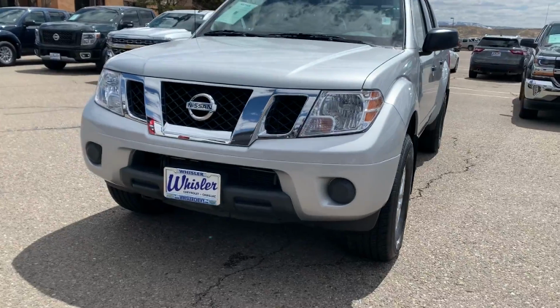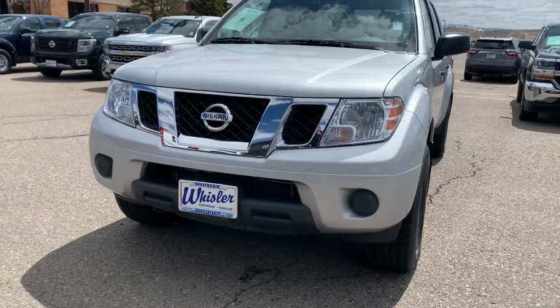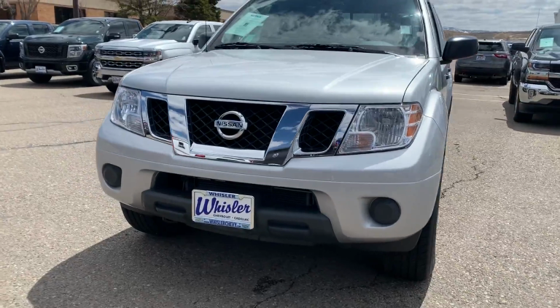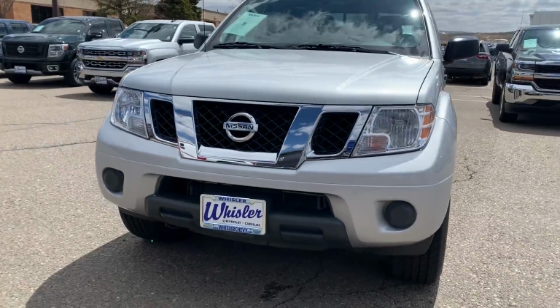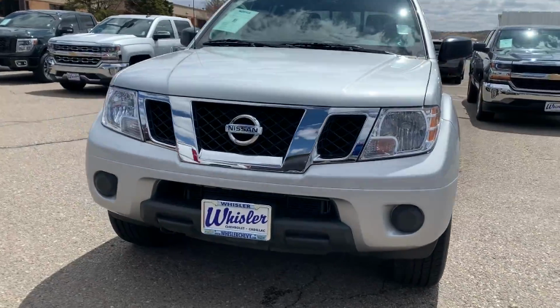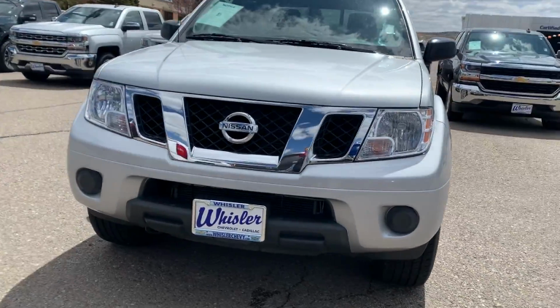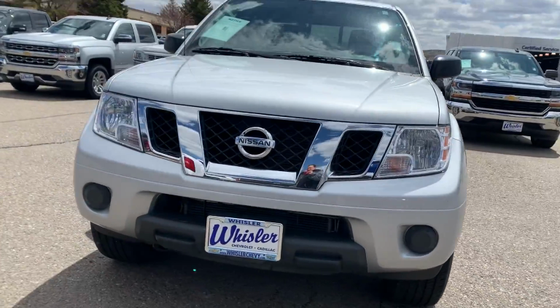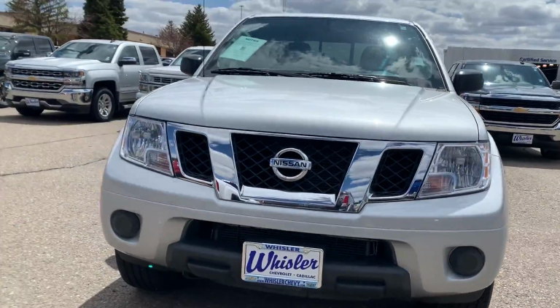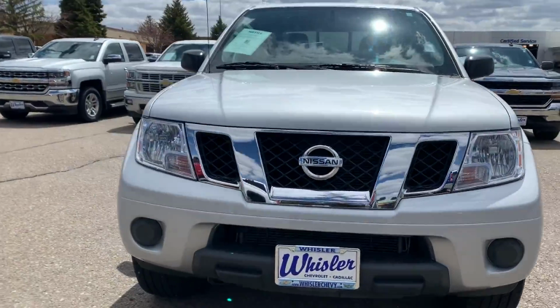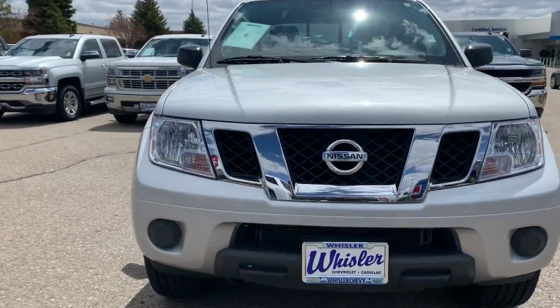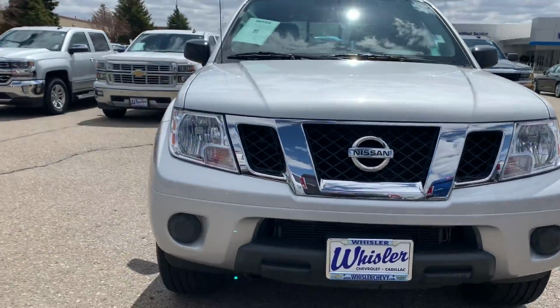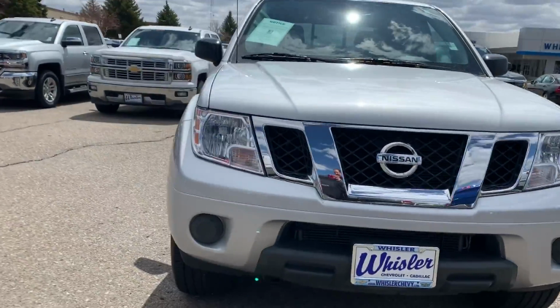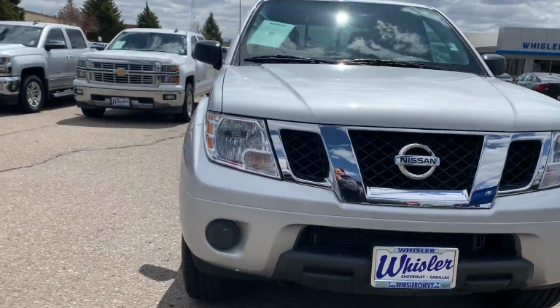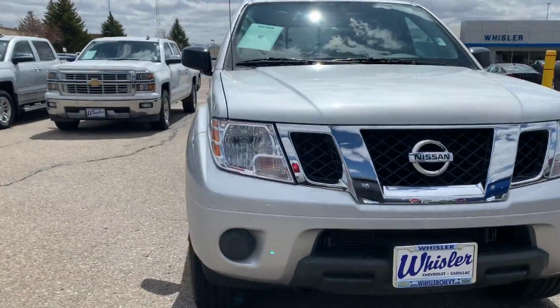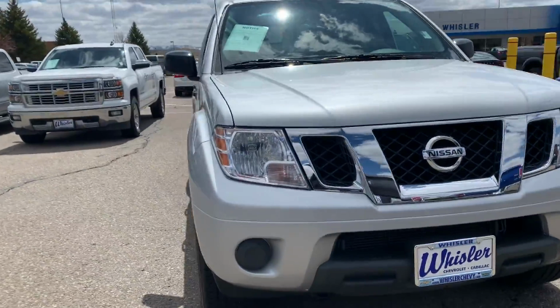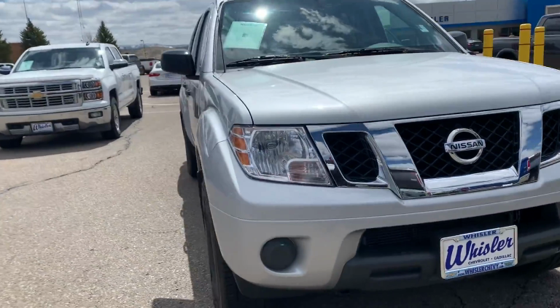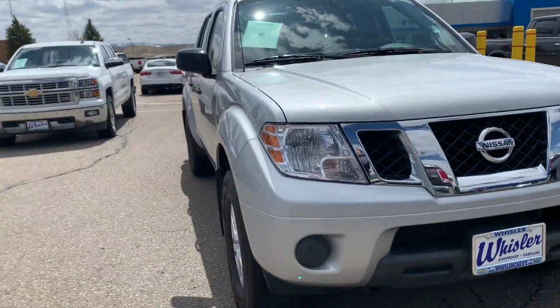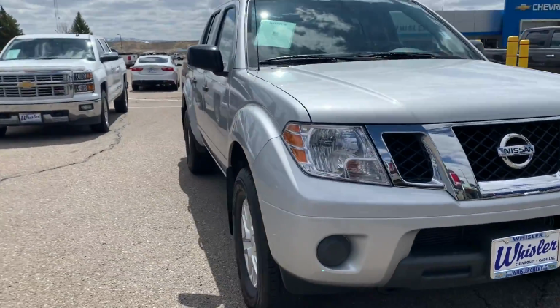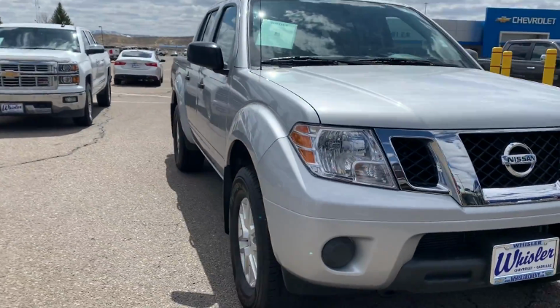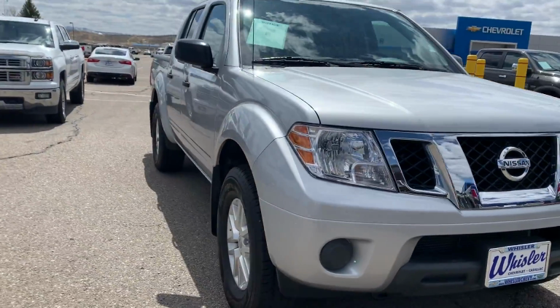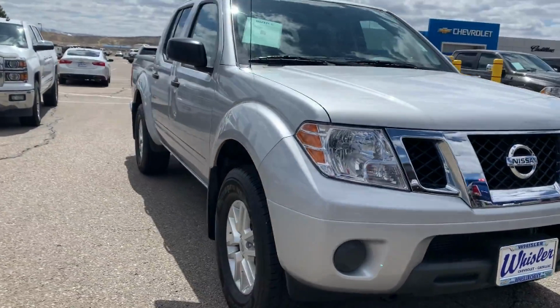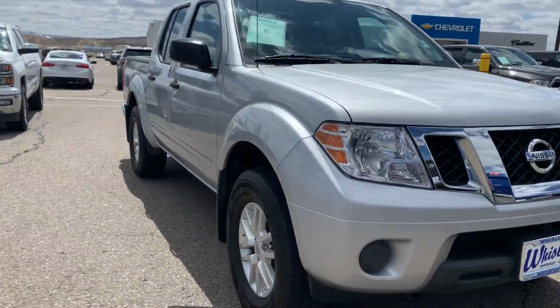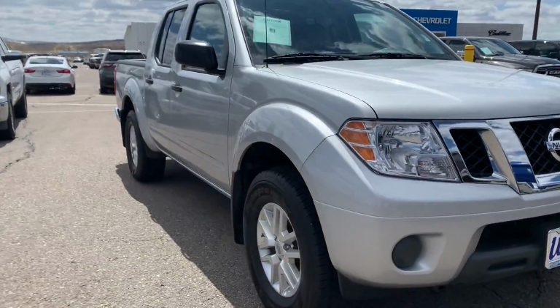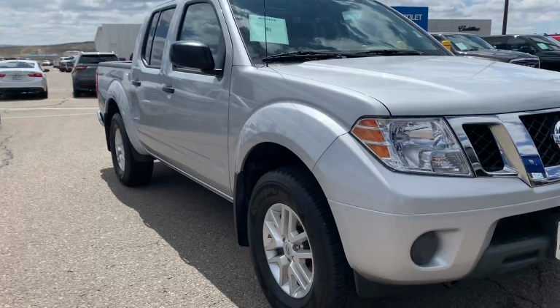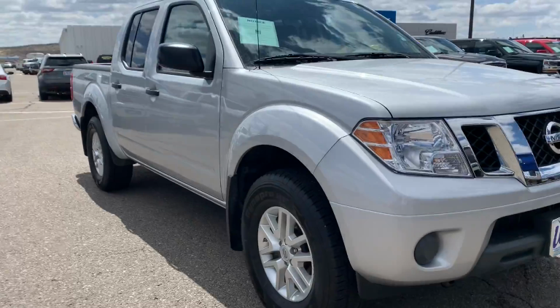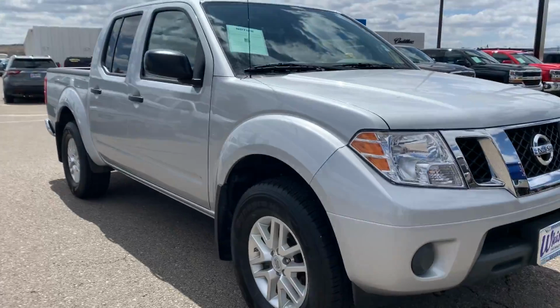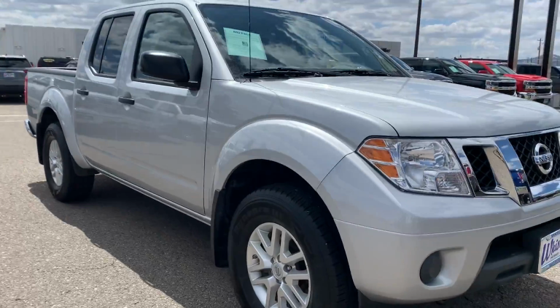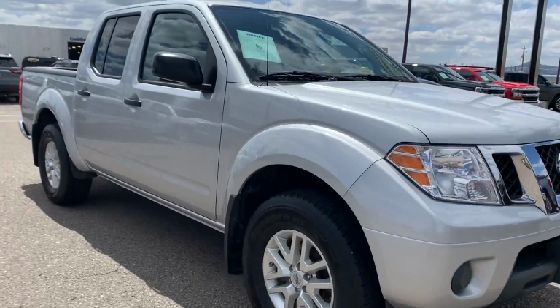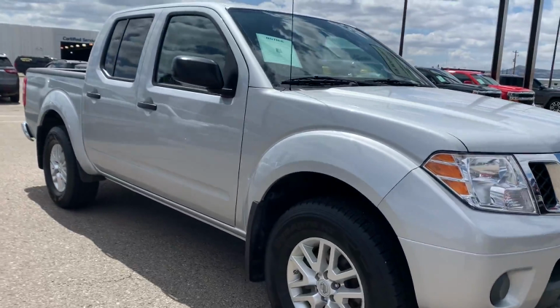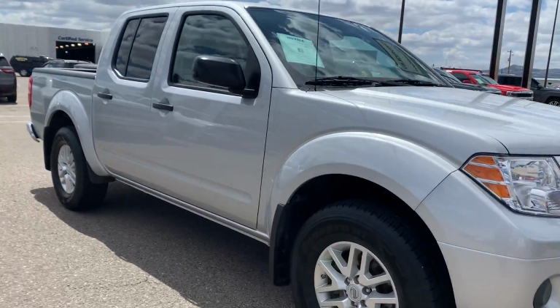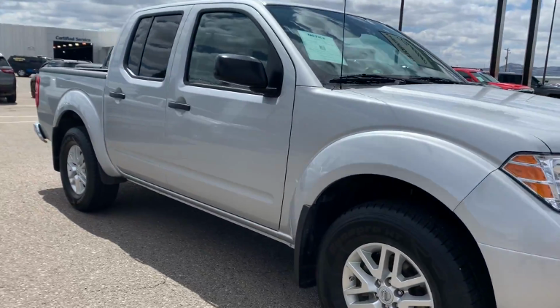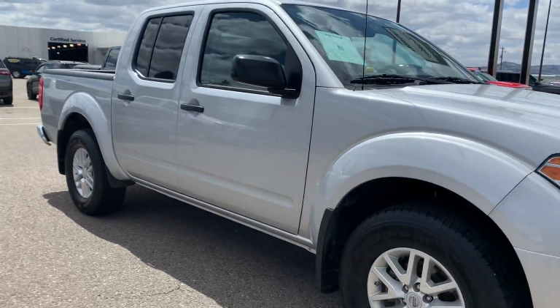Hi, it's Julia from Whistler. Just showing you this 2019 Nissan Frontier.